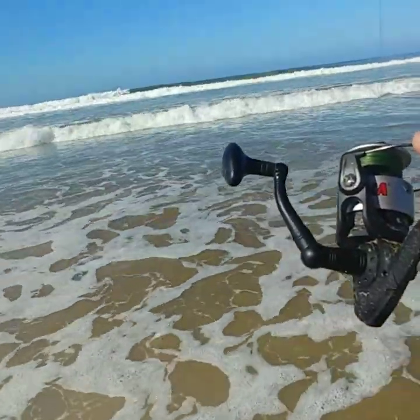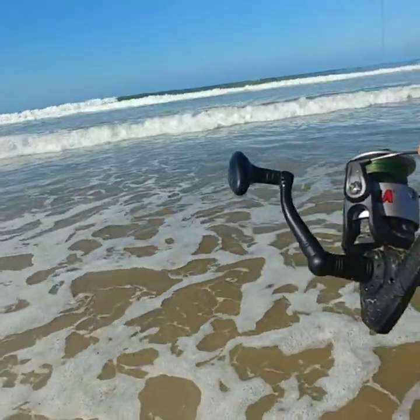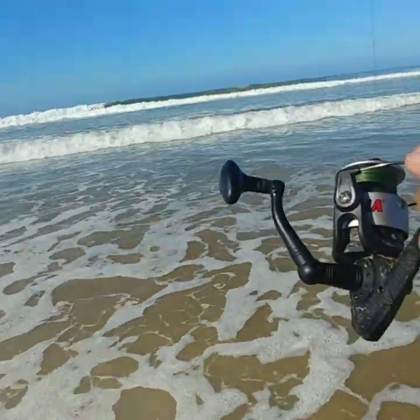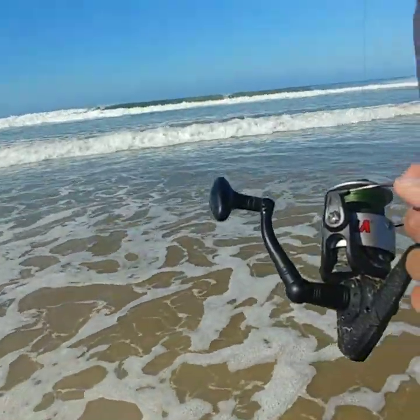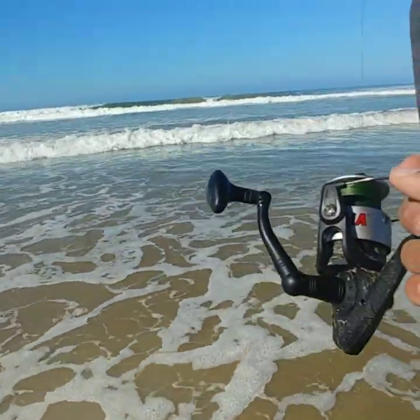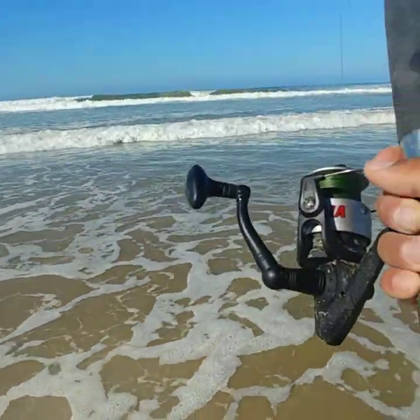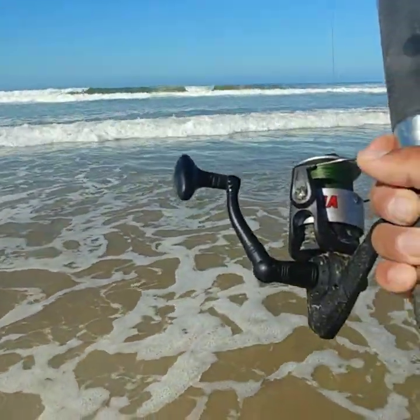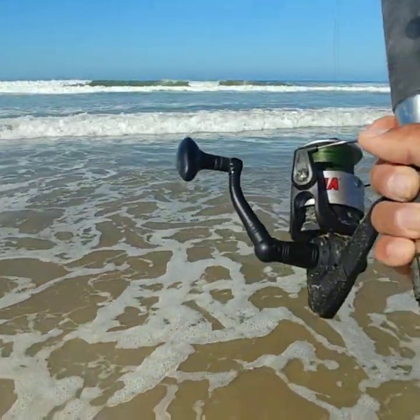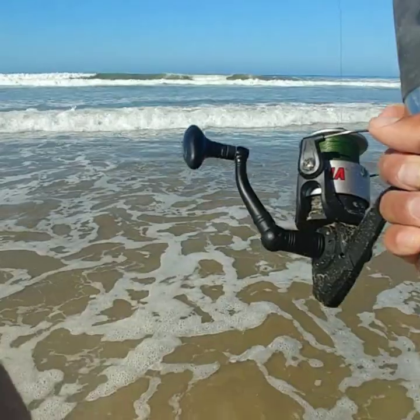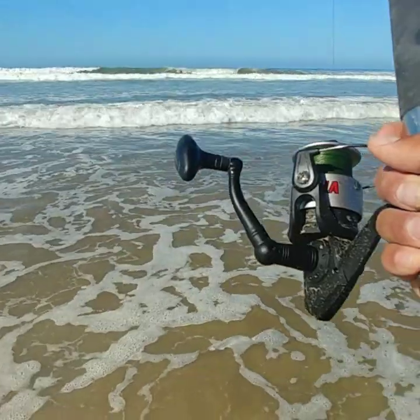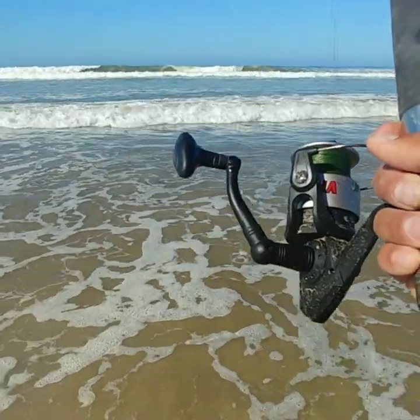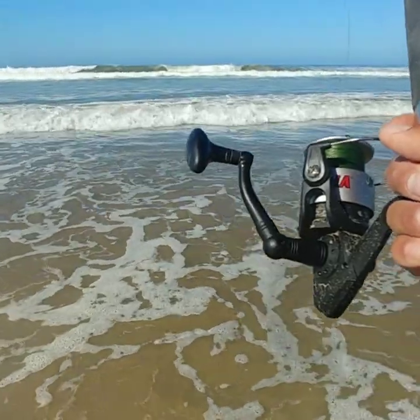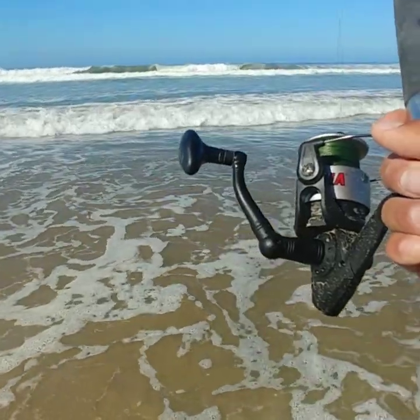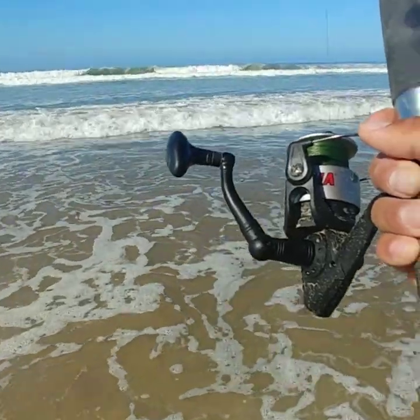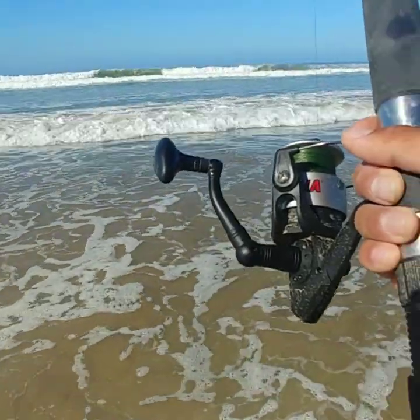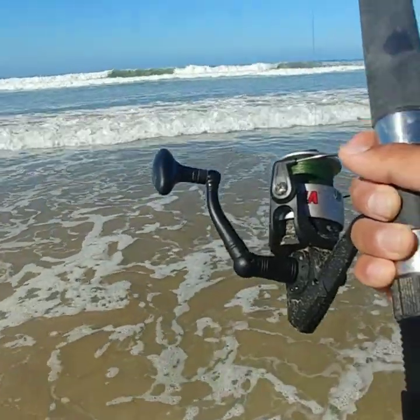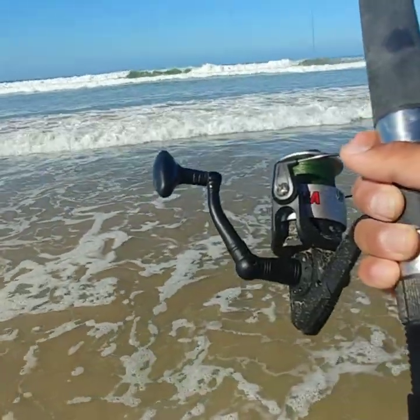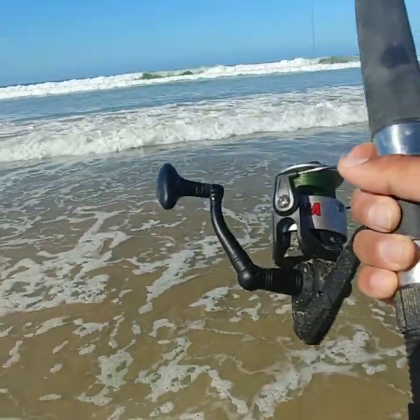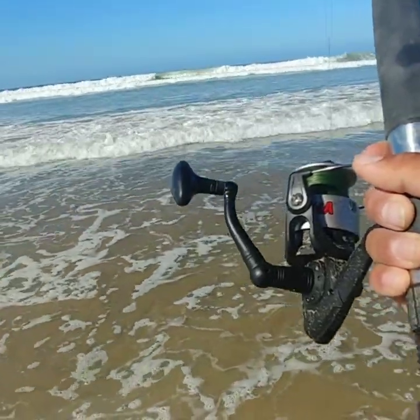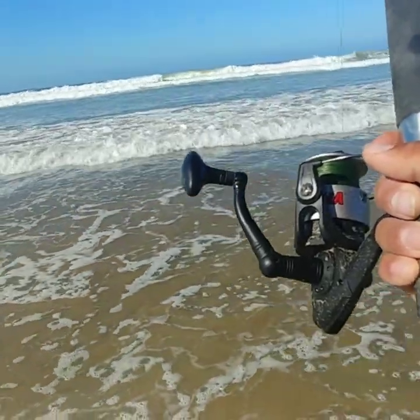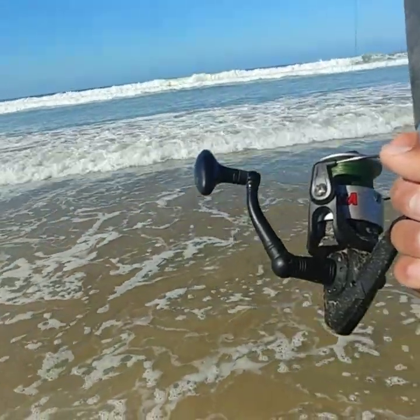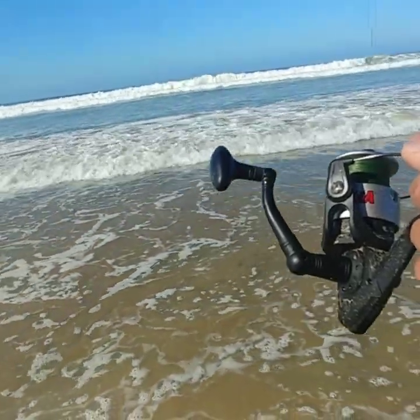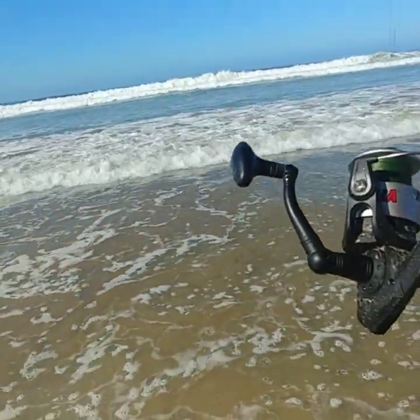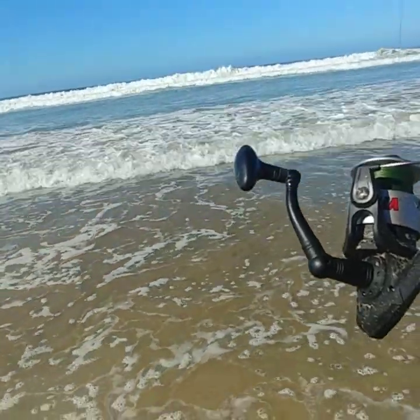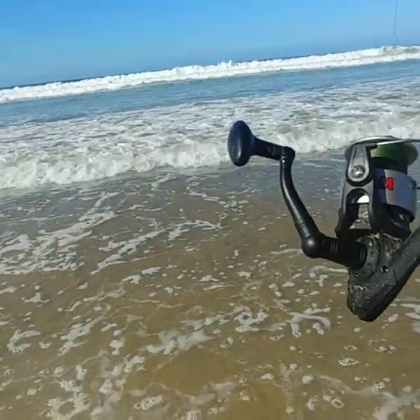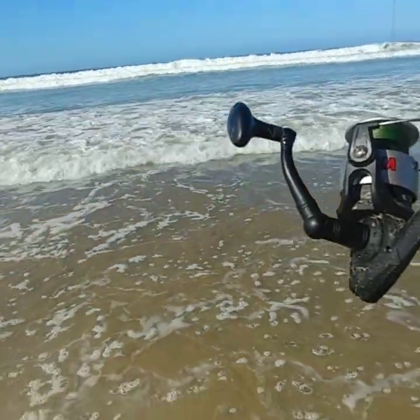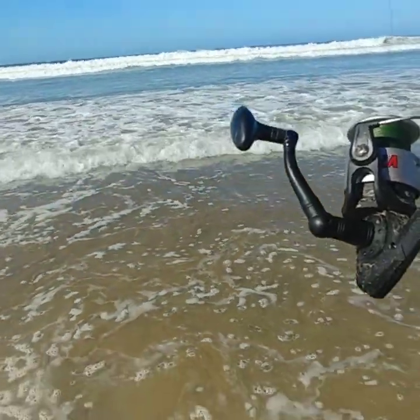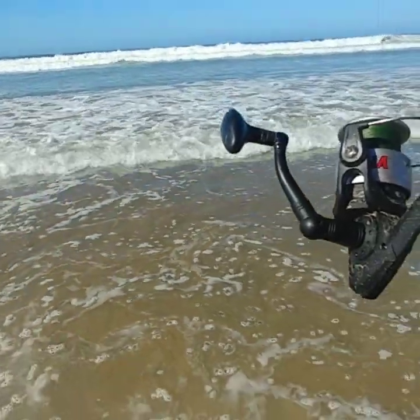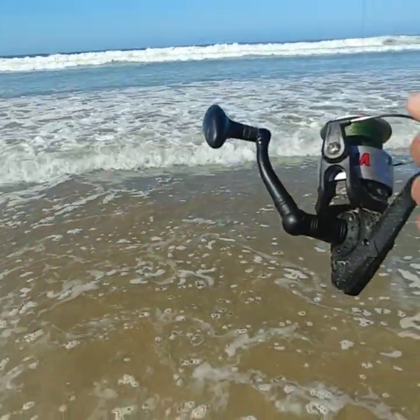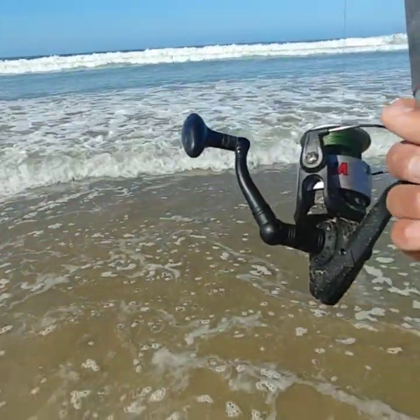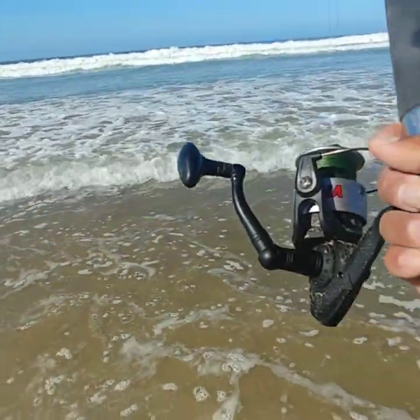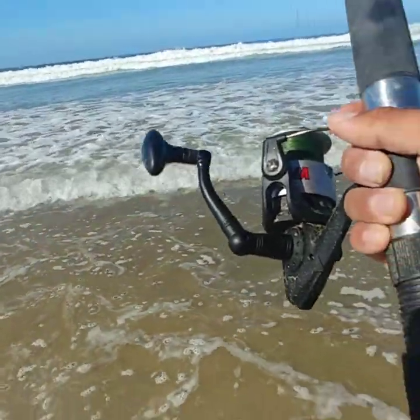Yeah, I got what — four, three fish, something like that. And now the surfers have drifted off away from me, which is good.